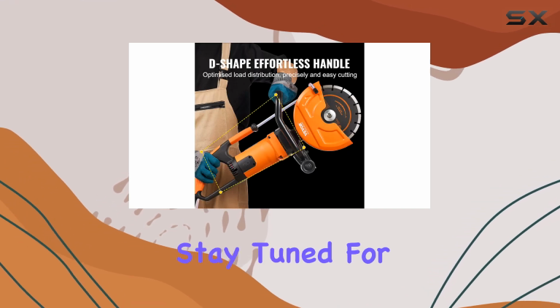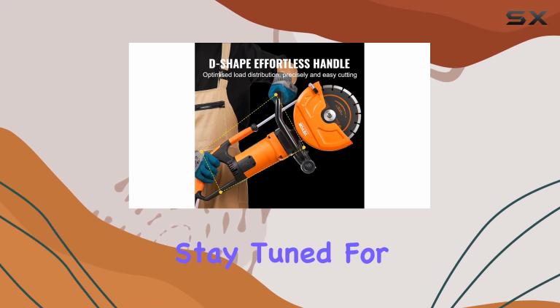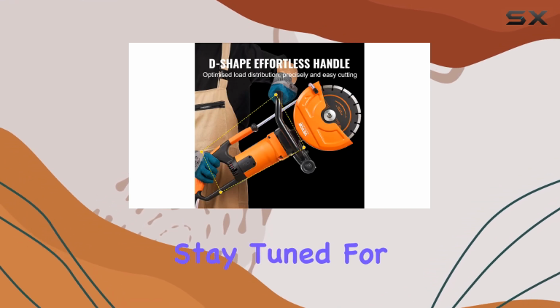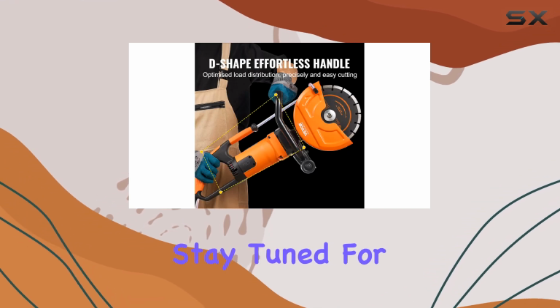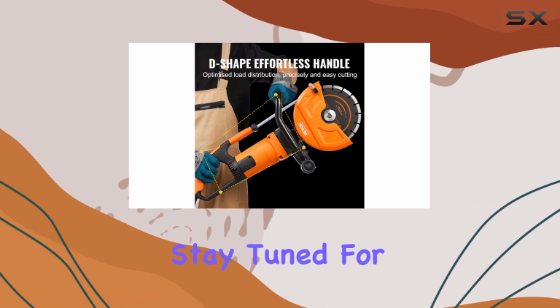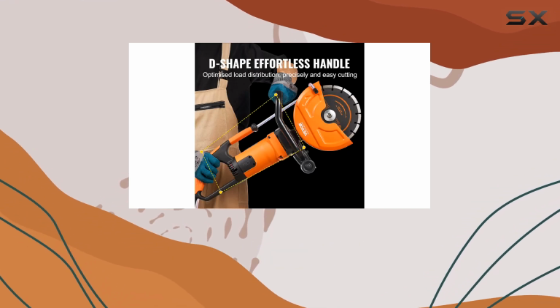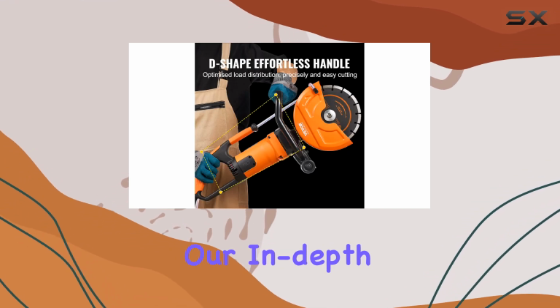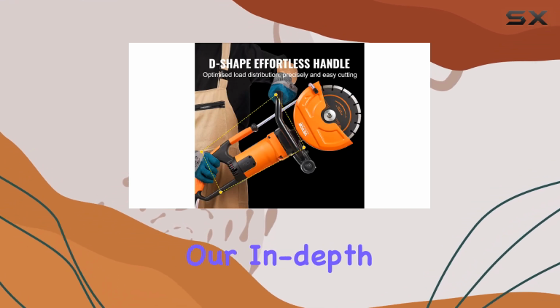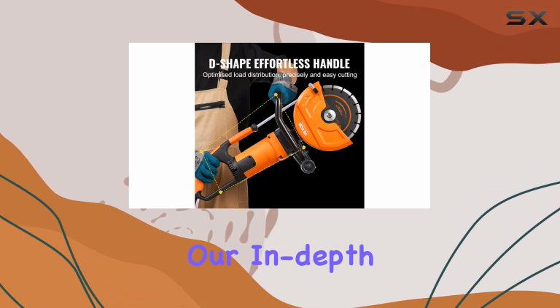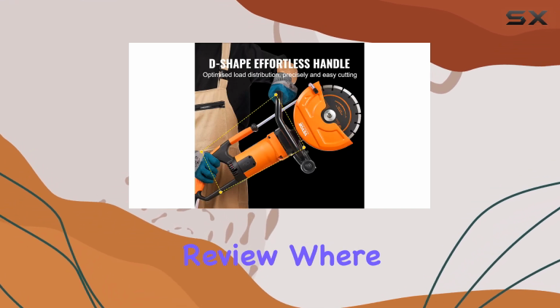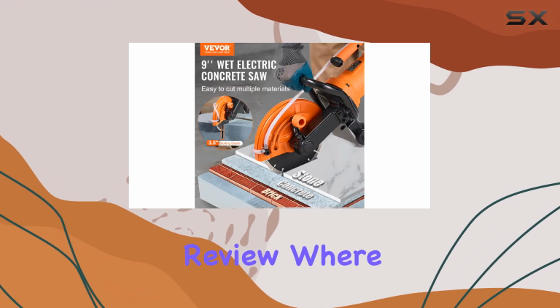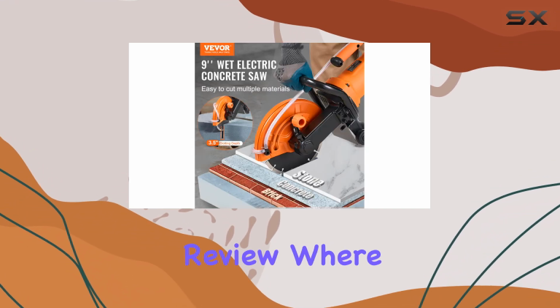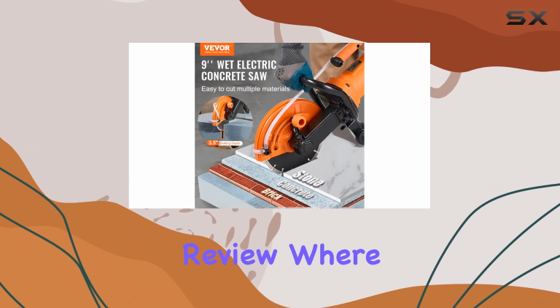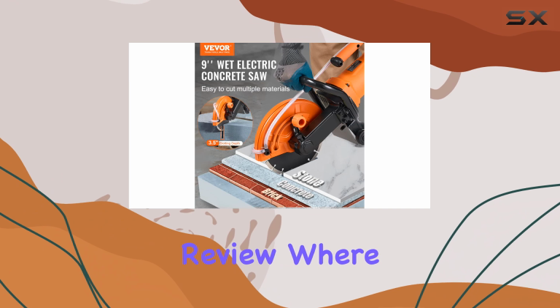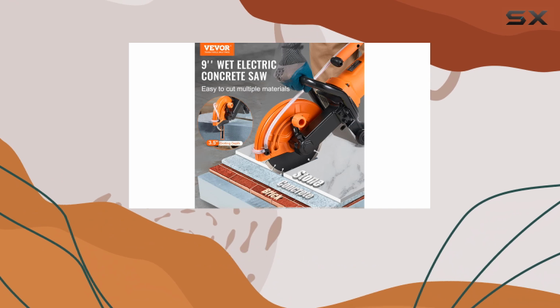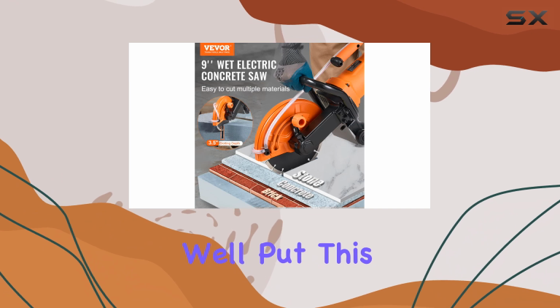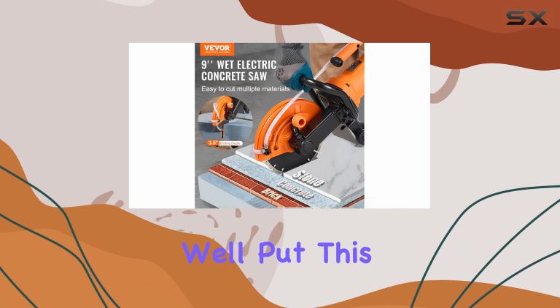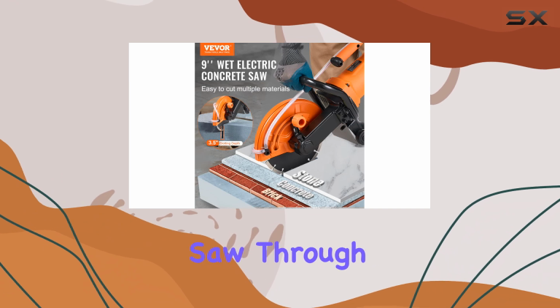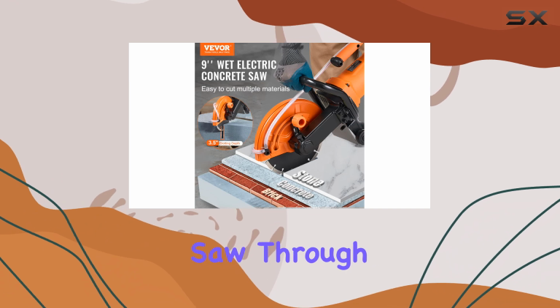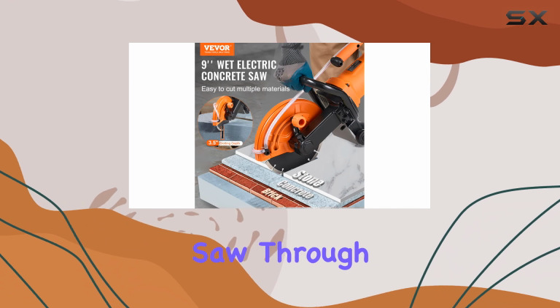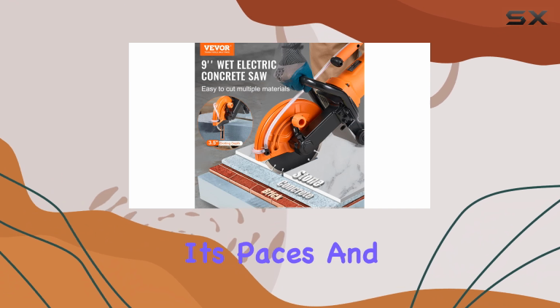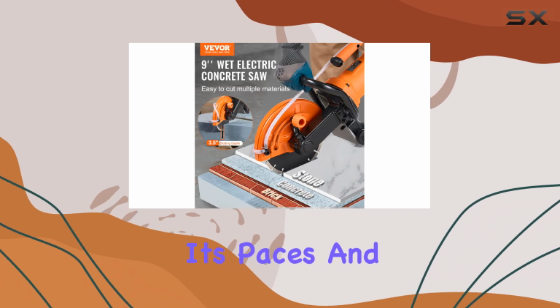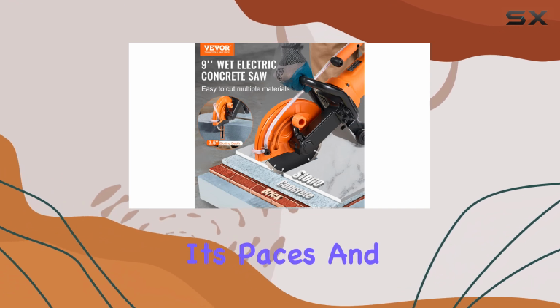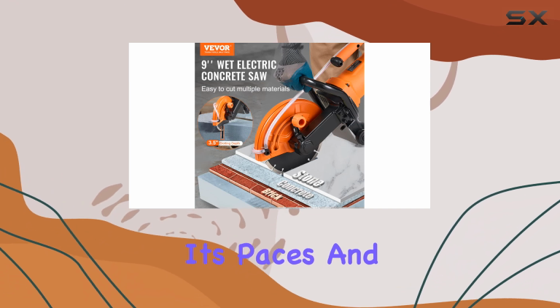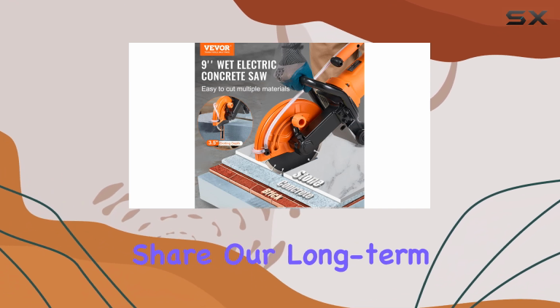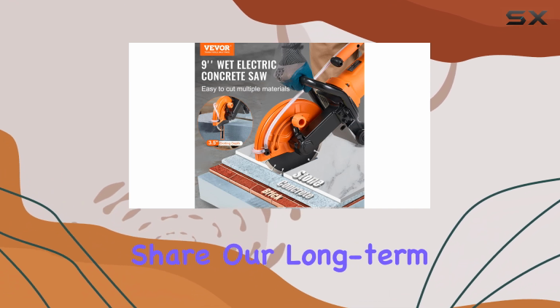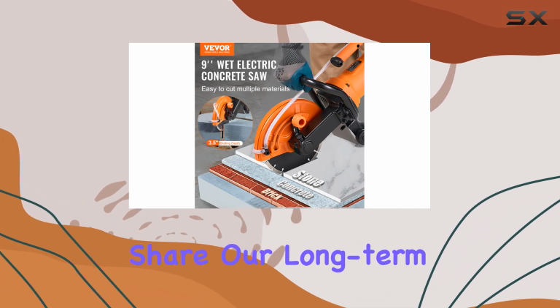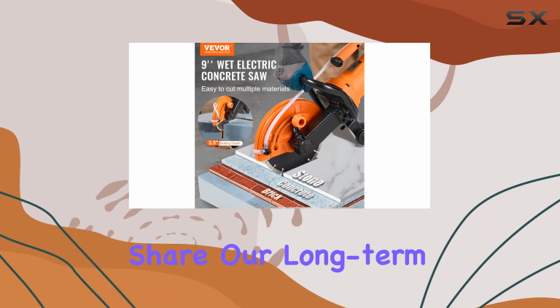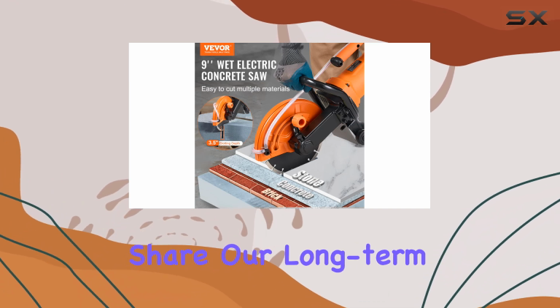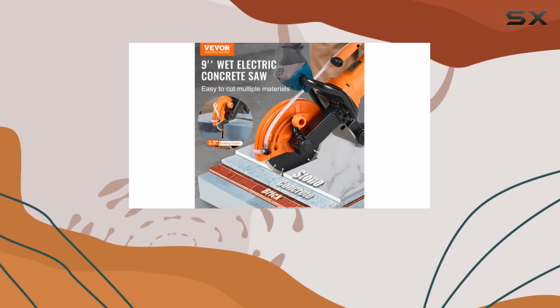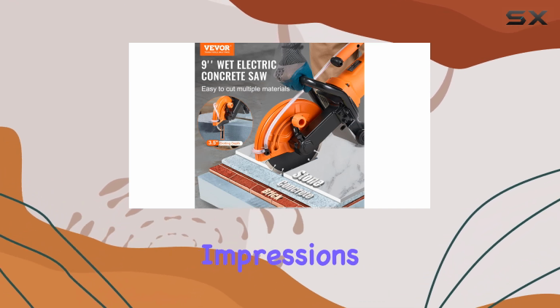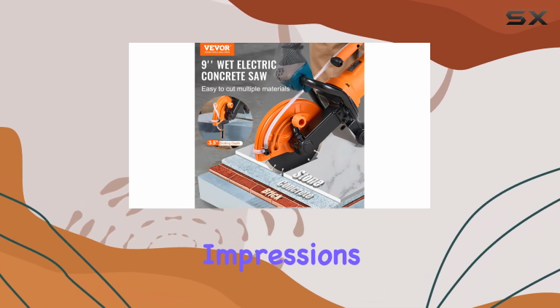Stay tuned for our in-depth review, where we'll put this saw through its paces and share our long-term impressions.